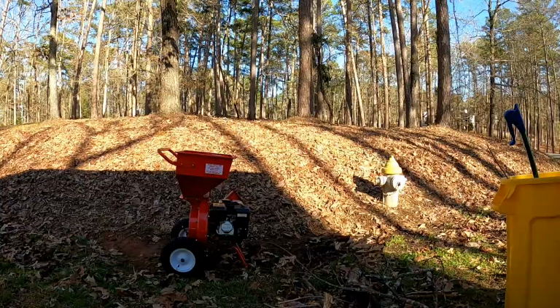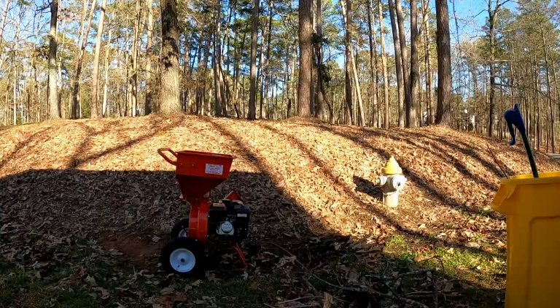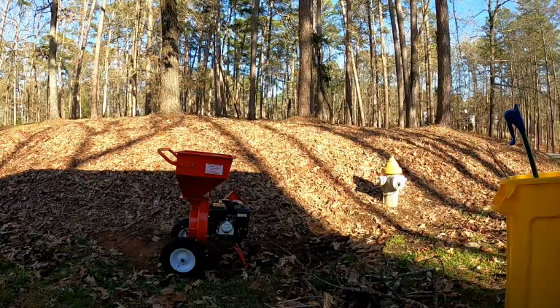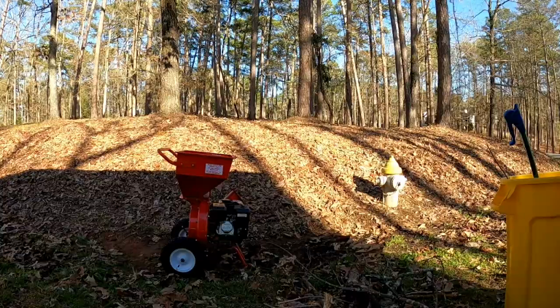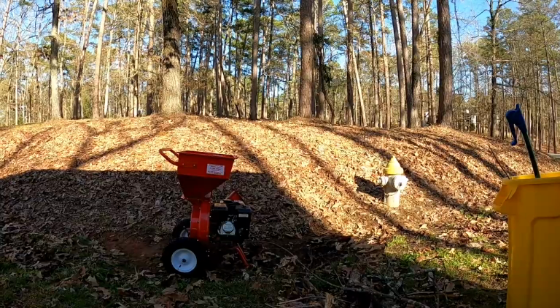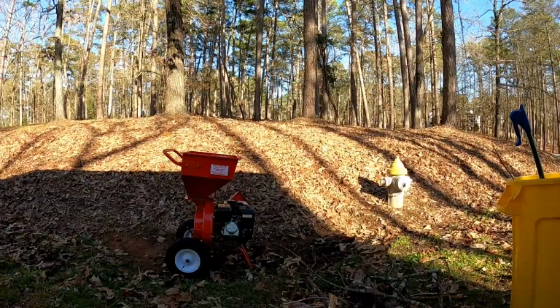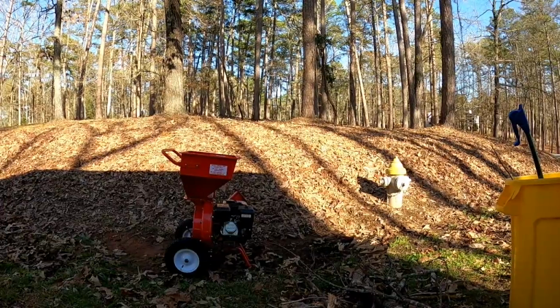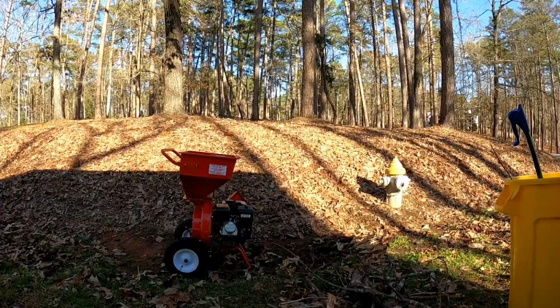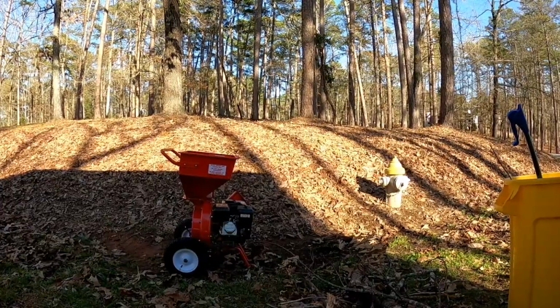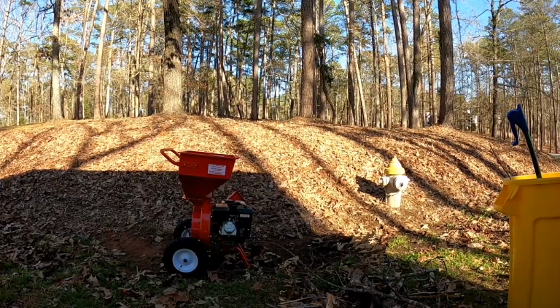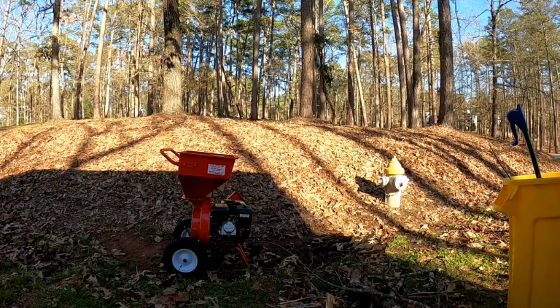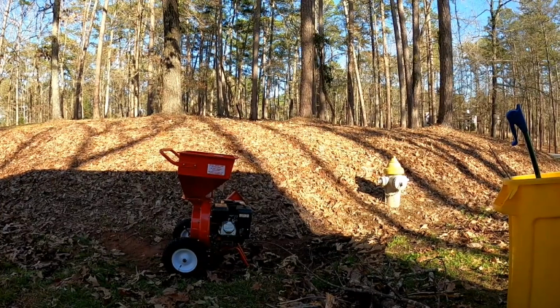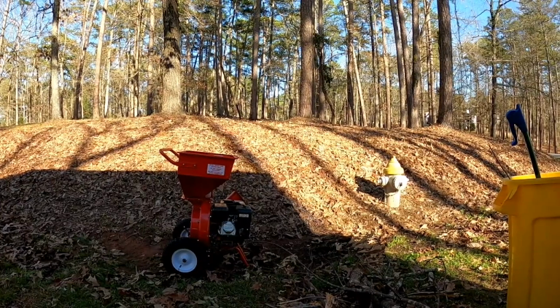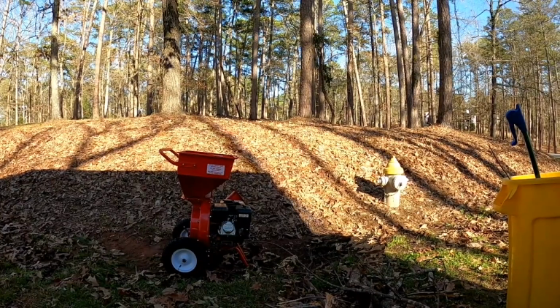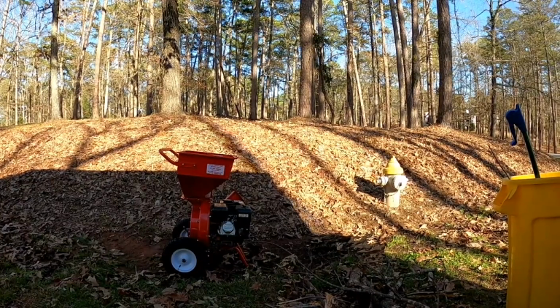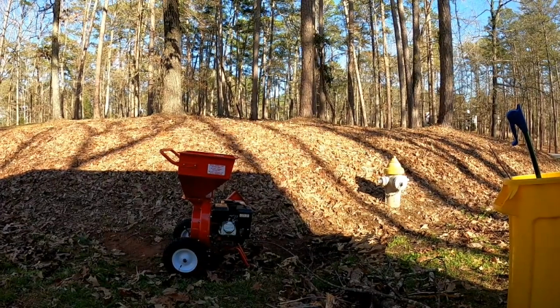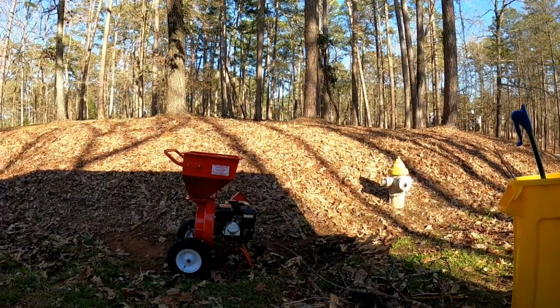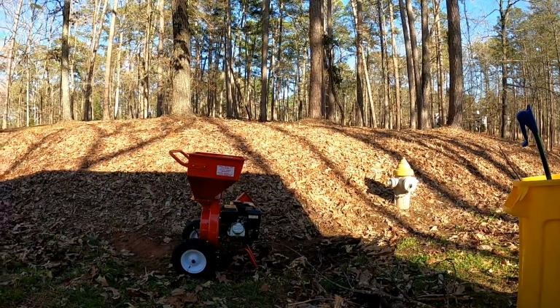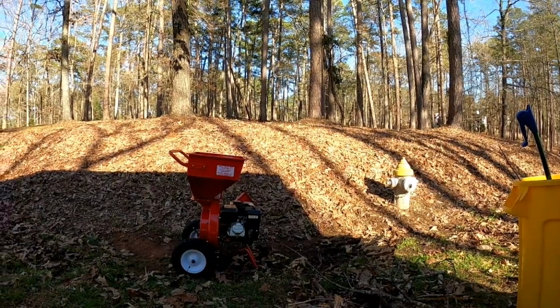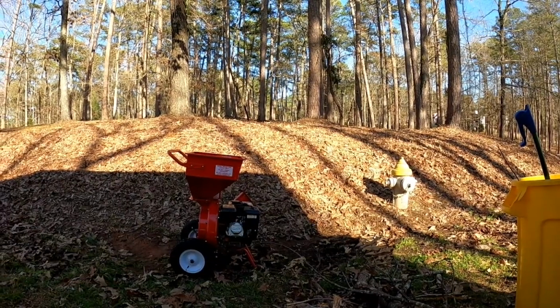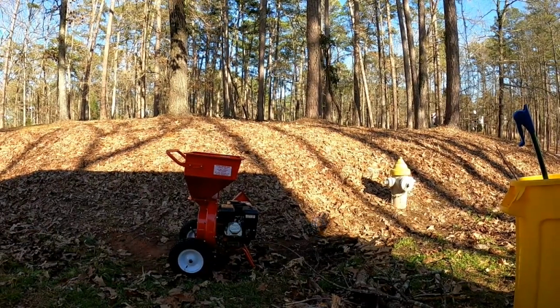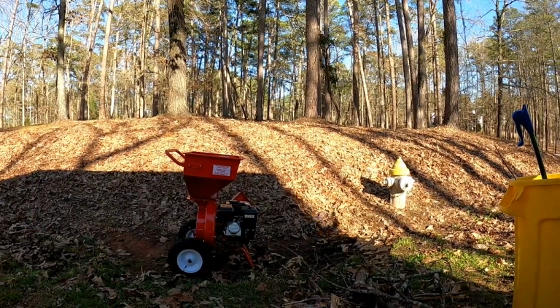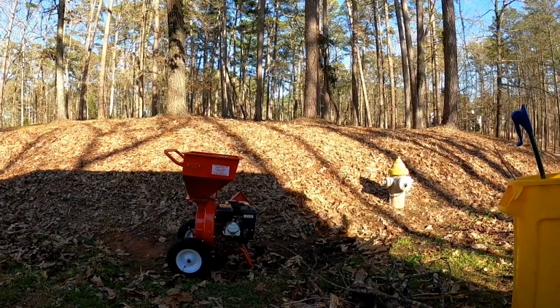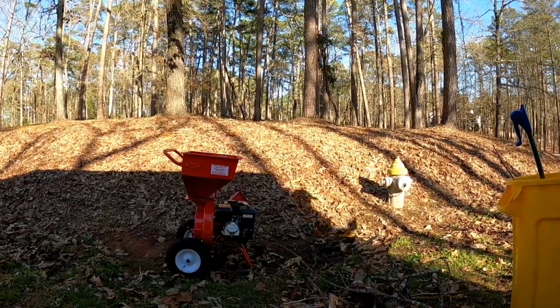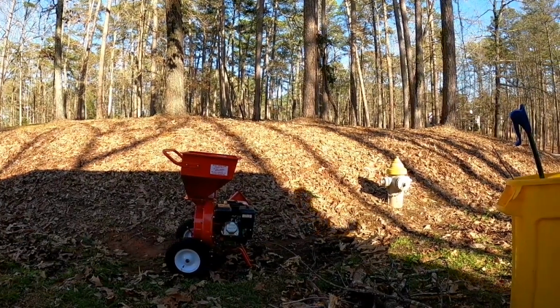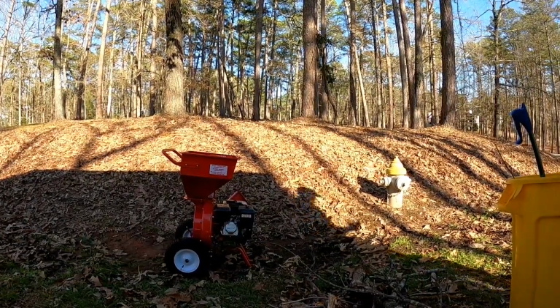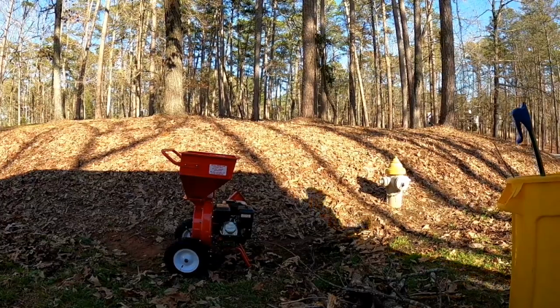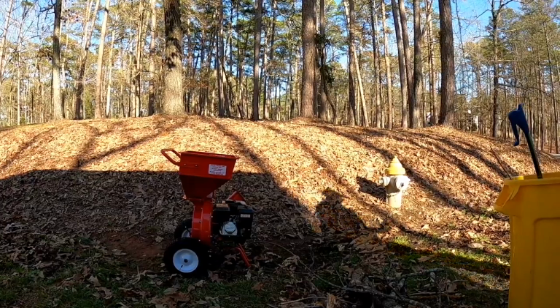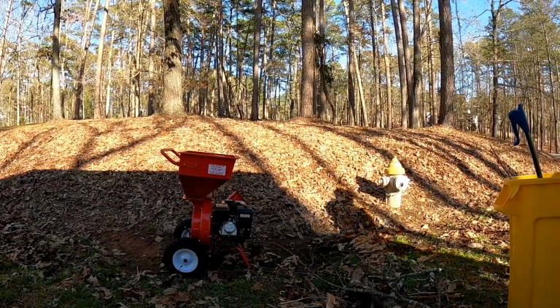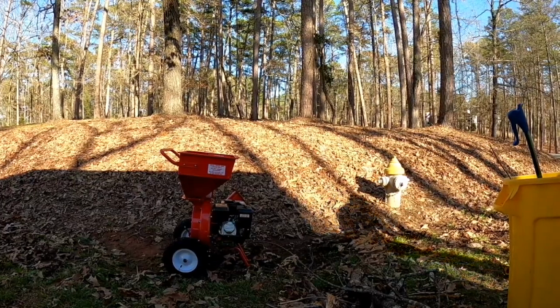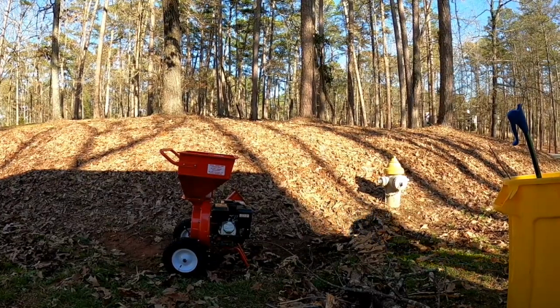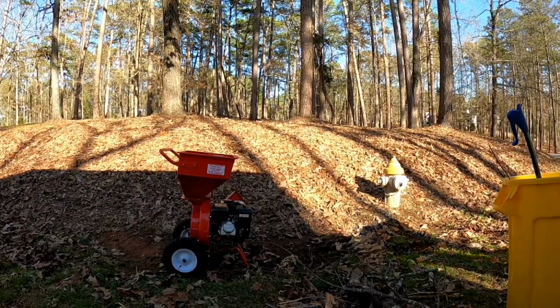All right boys, got the new wood chipper out on the lawn route. Let's hear some sound from it and I'll be back in a minute to talk about it.